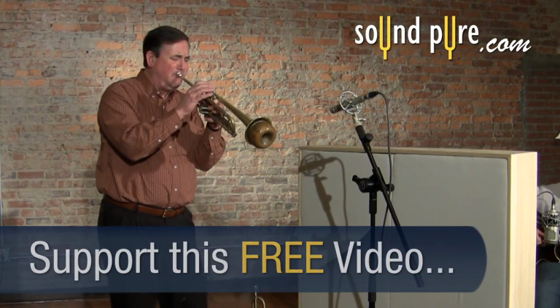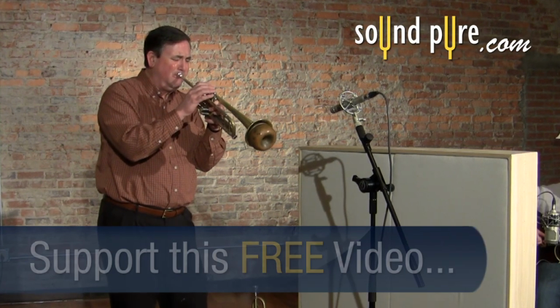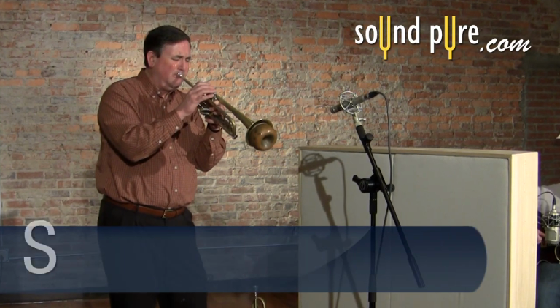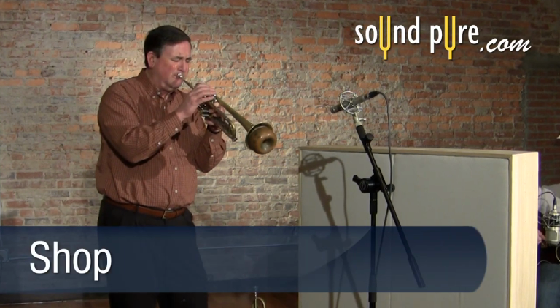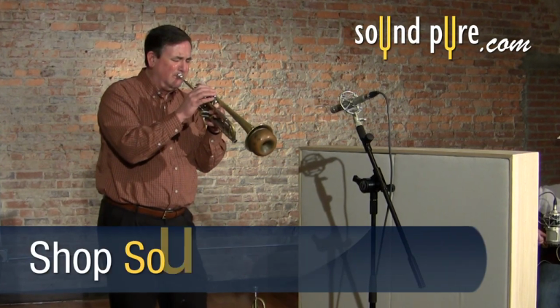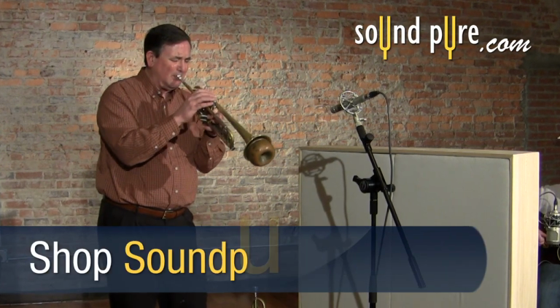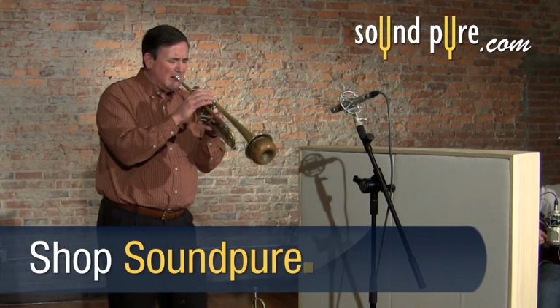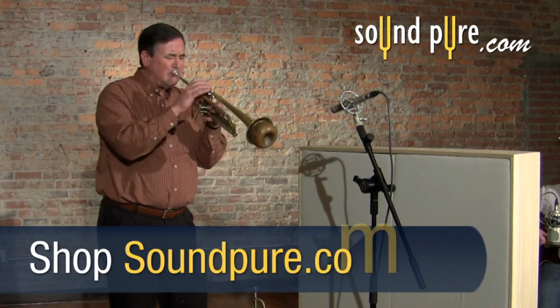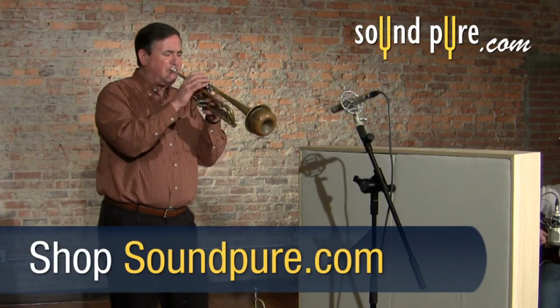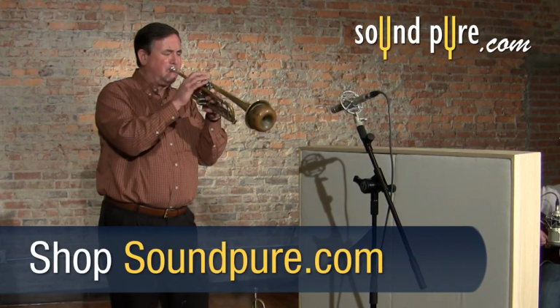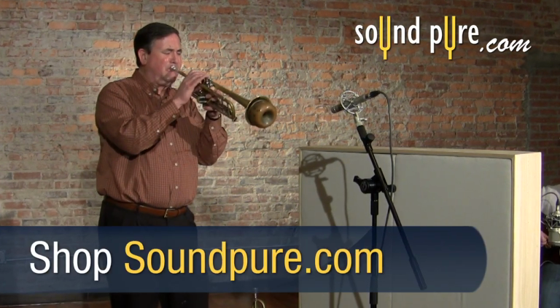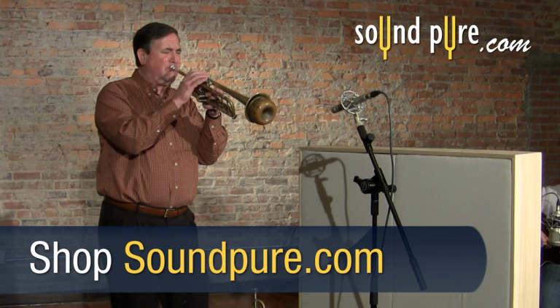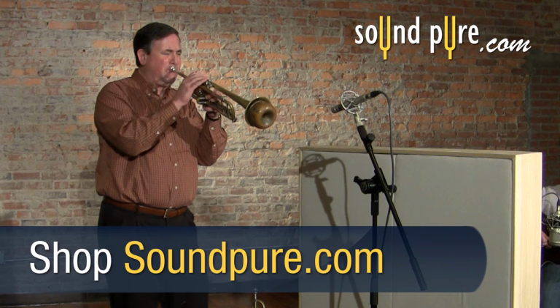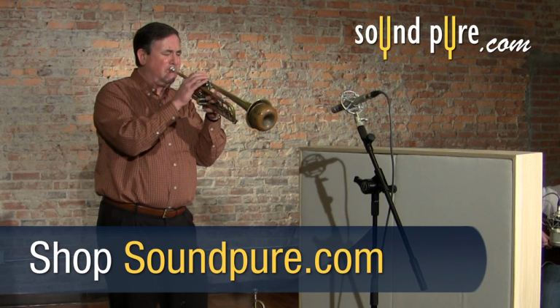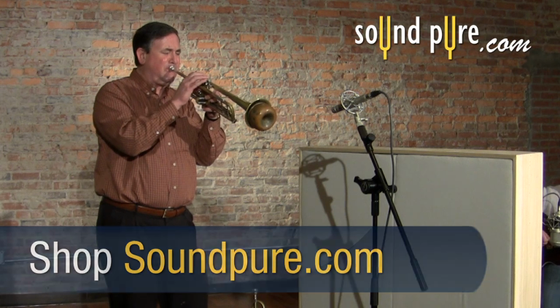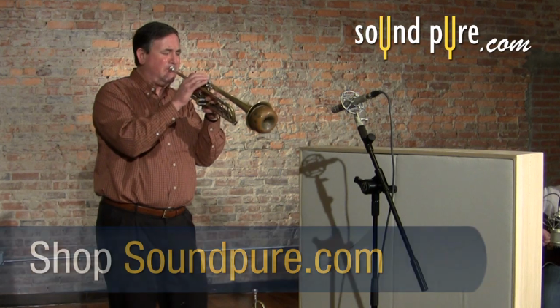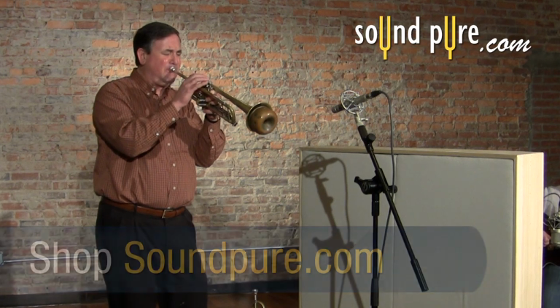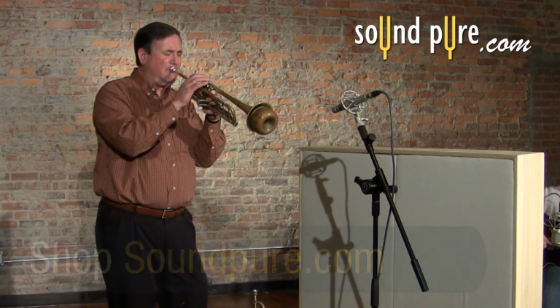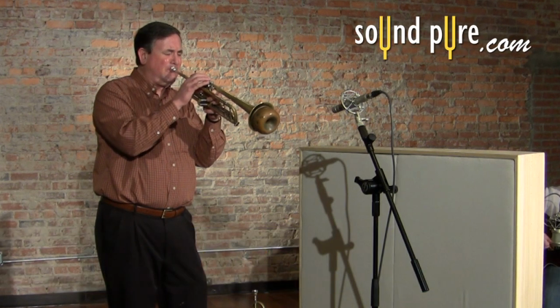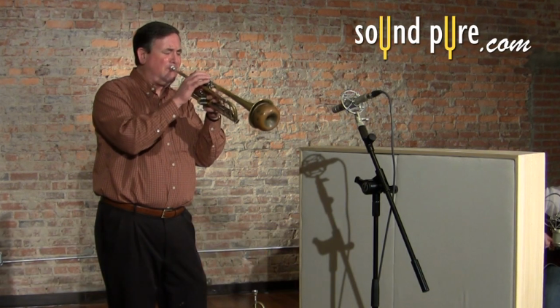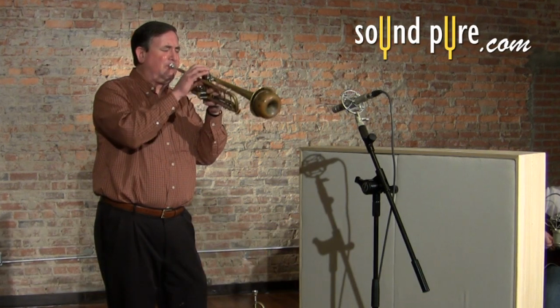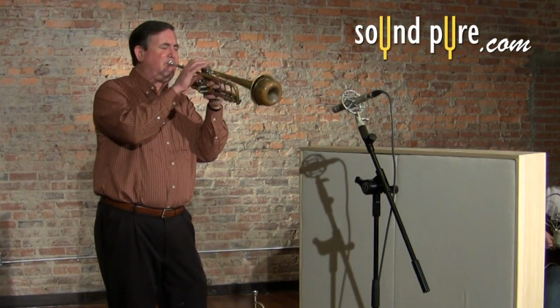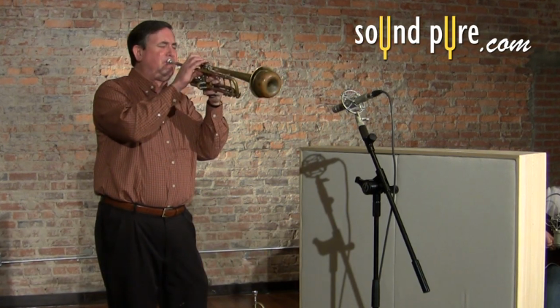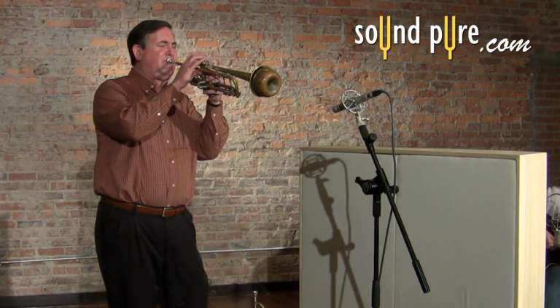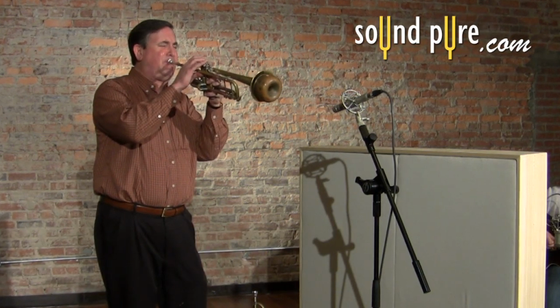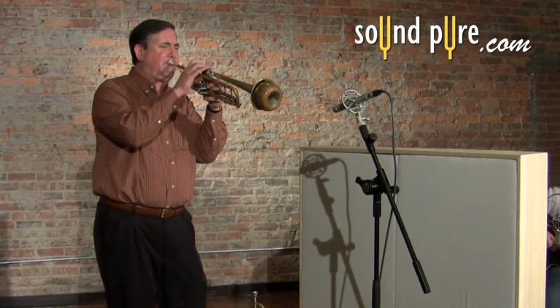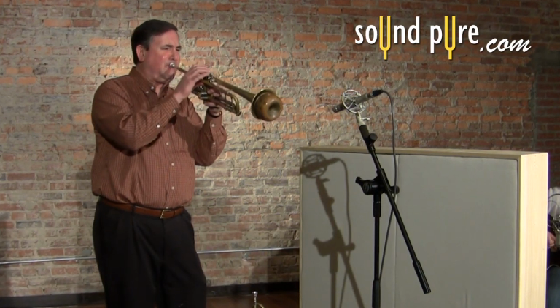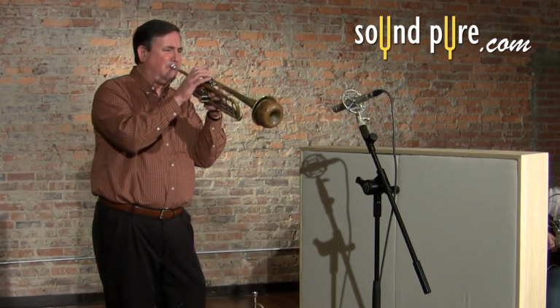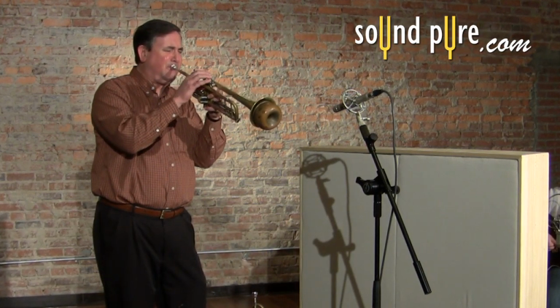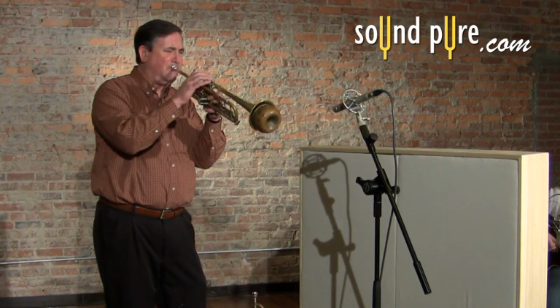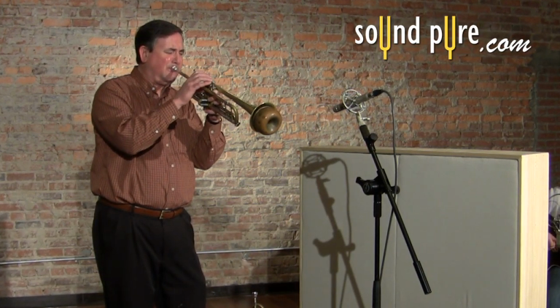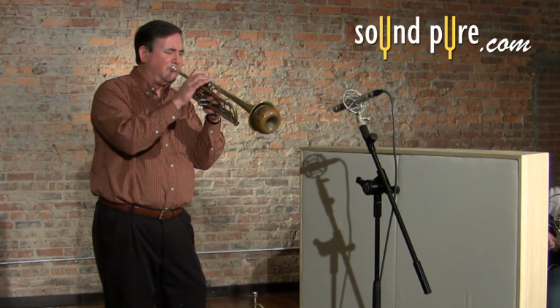Listen to how the Torch picks up all the detail and nuance of the muted trumpet. The high end is clear and crisp, but also round and musical.